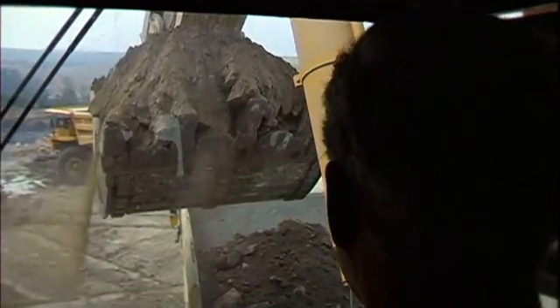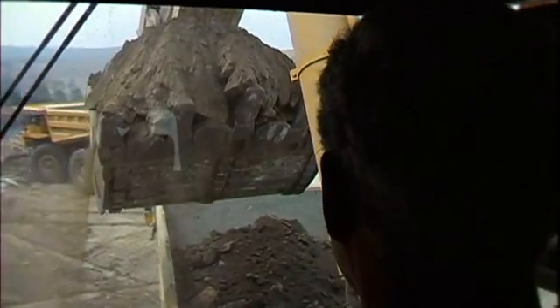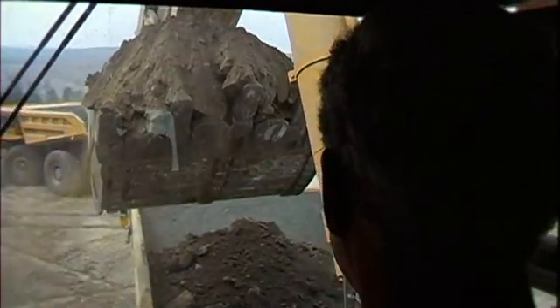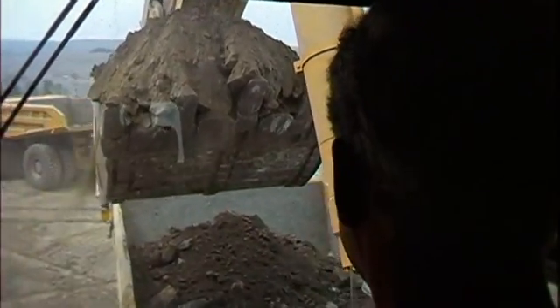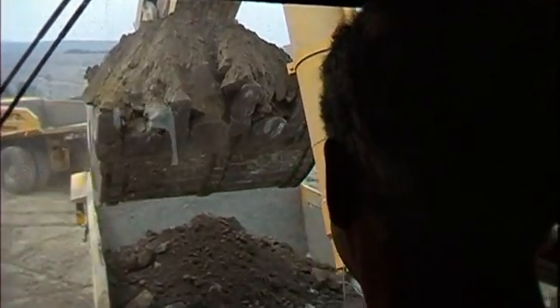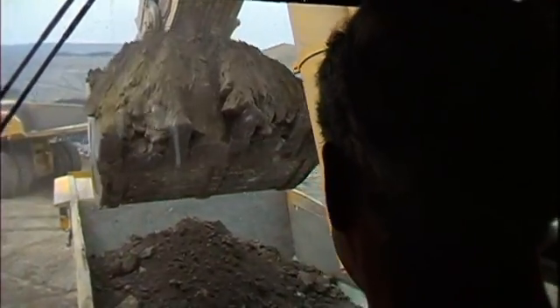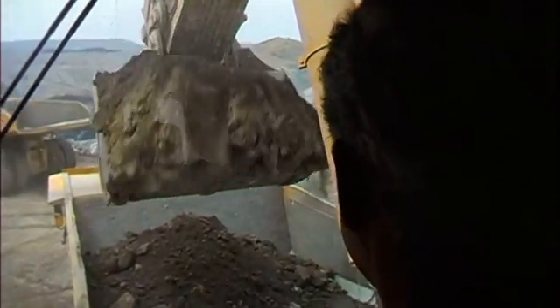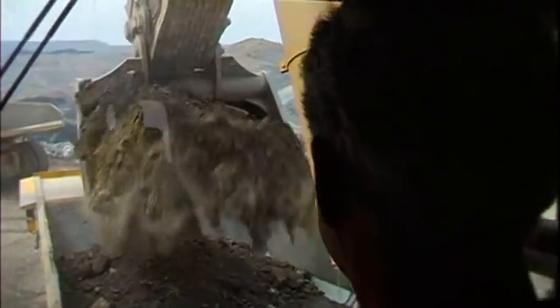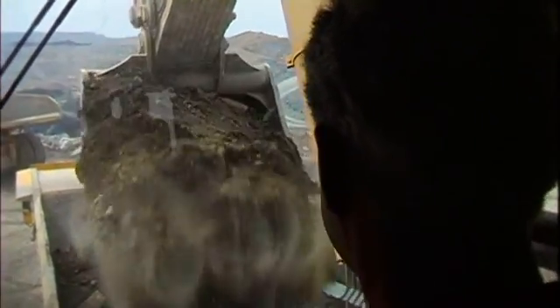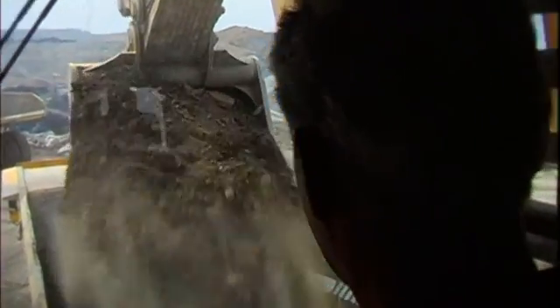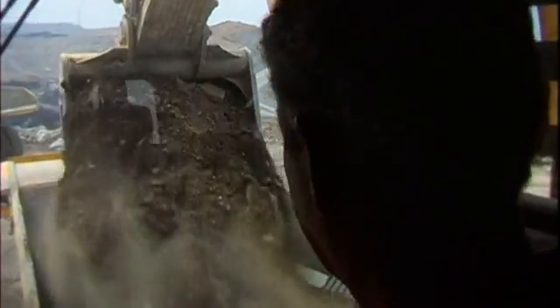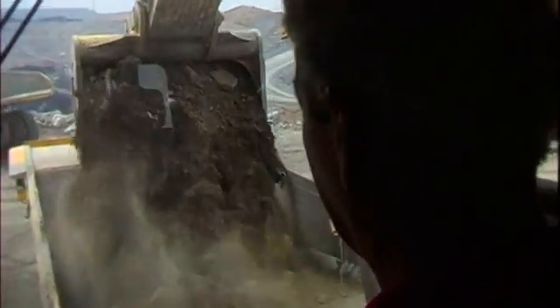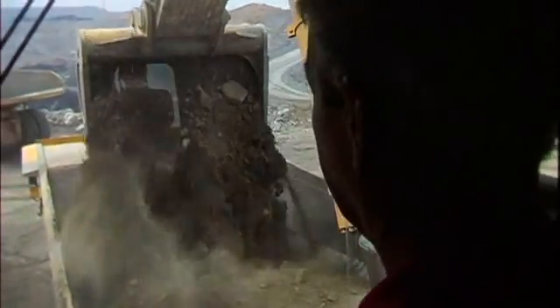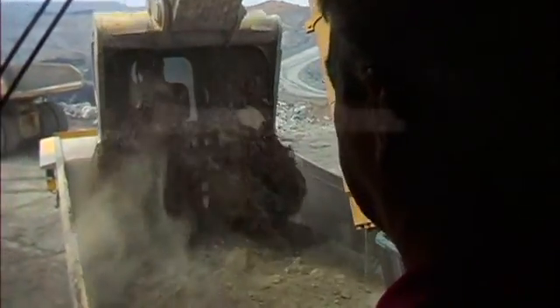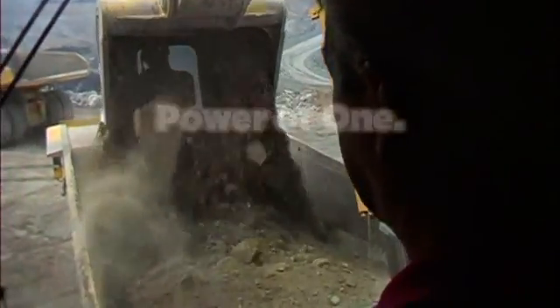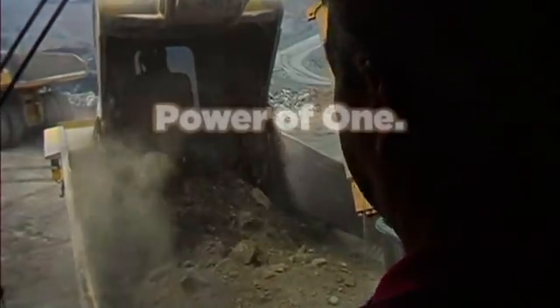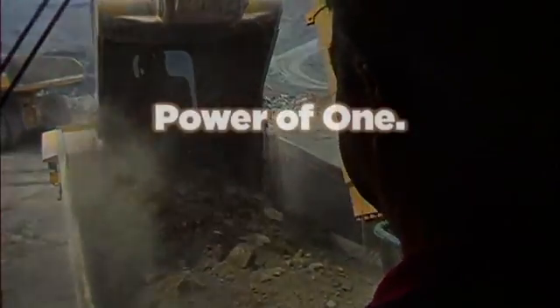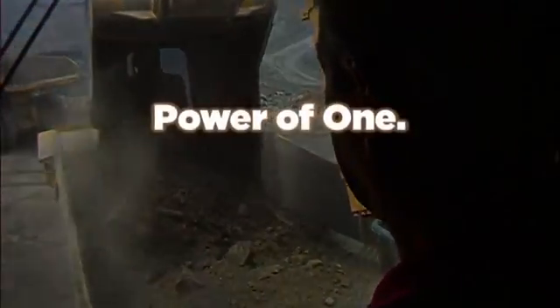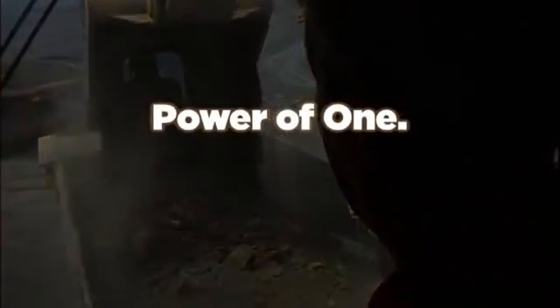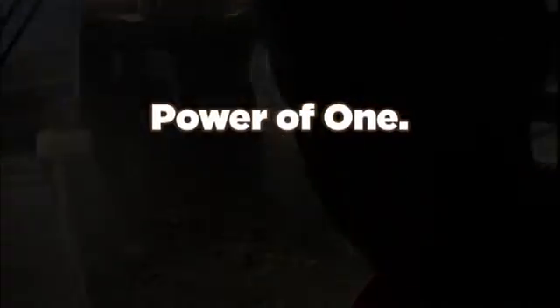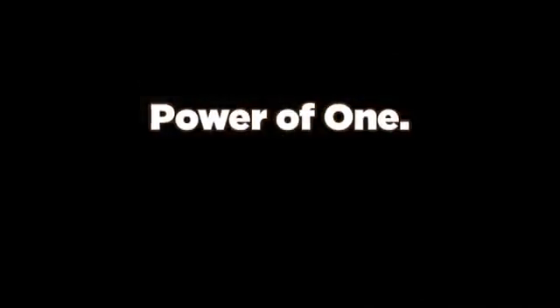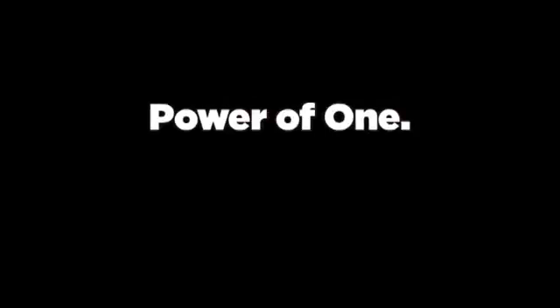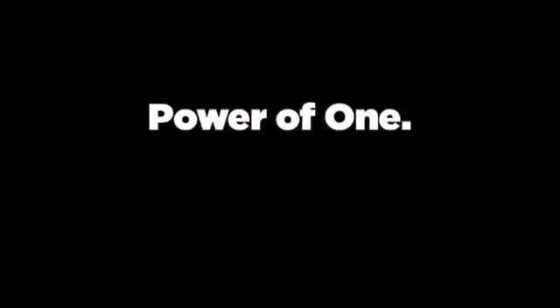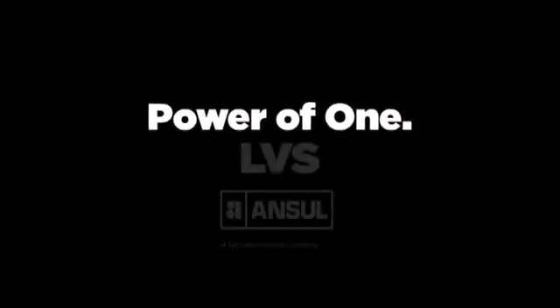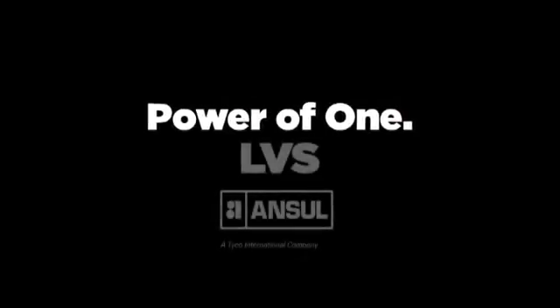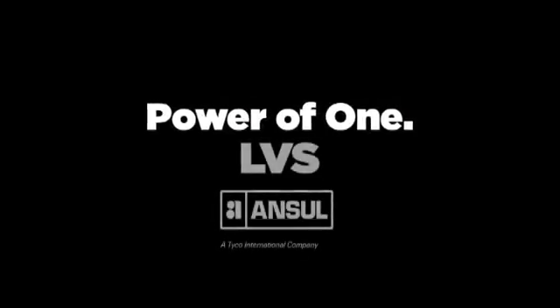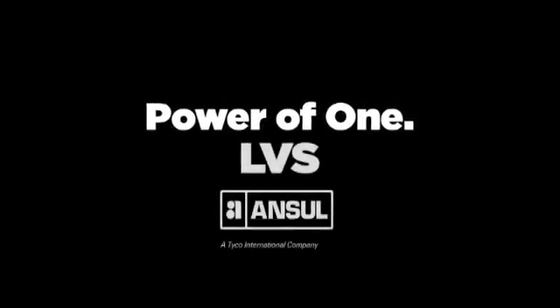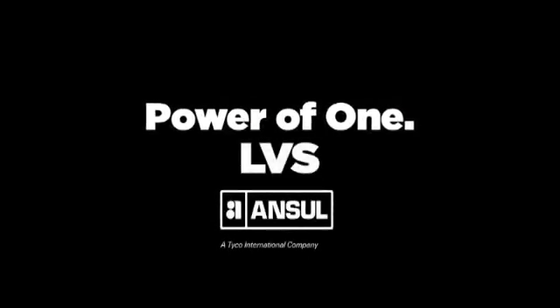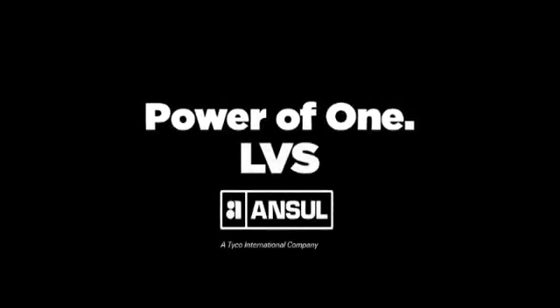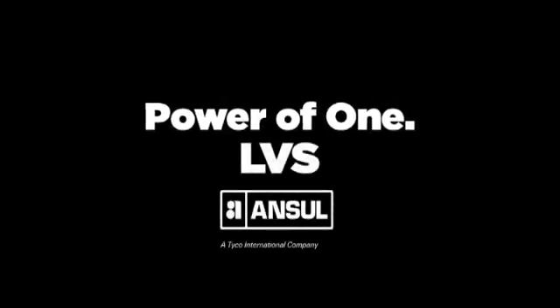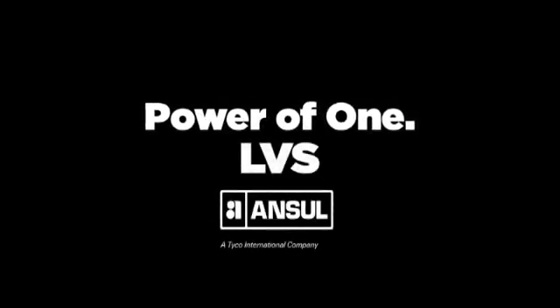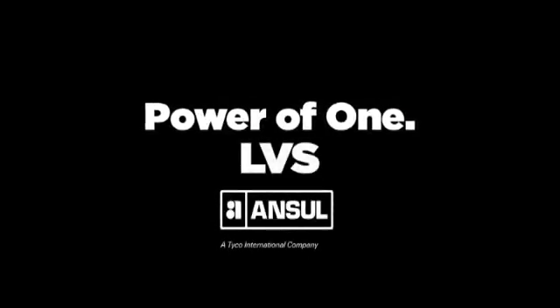For singular performance, you only need the power of one. Ansel LVS.